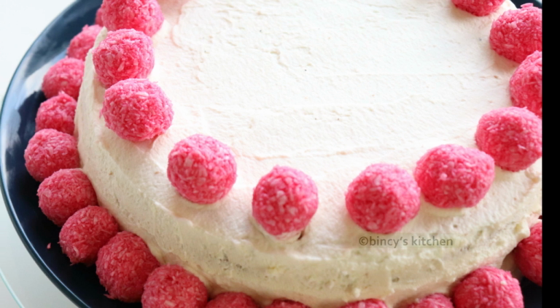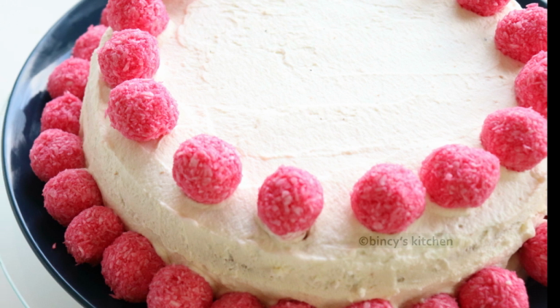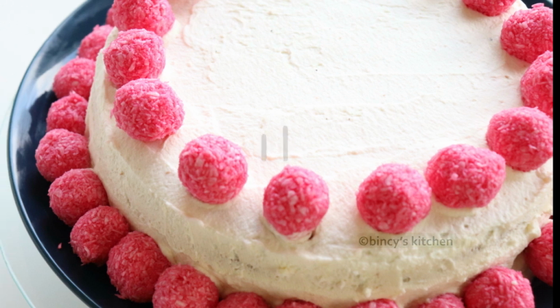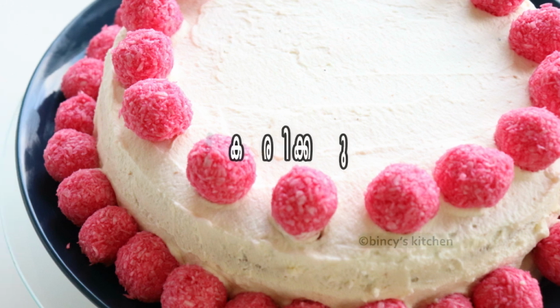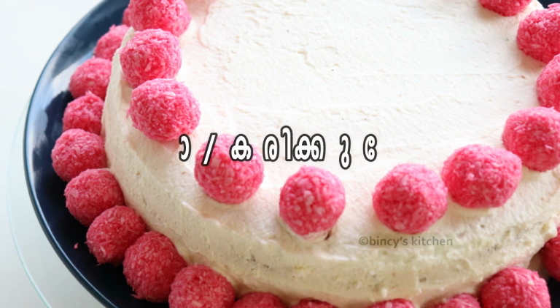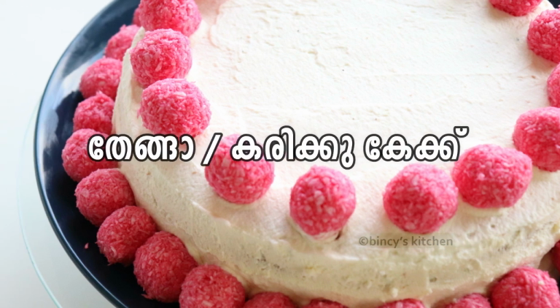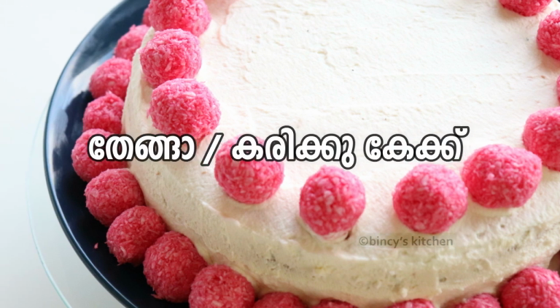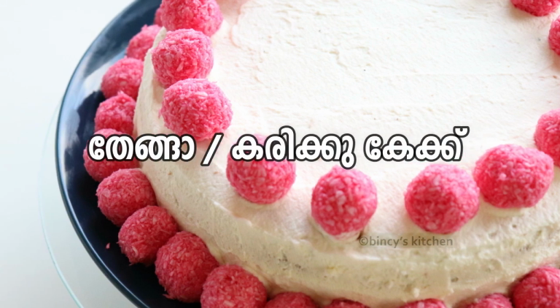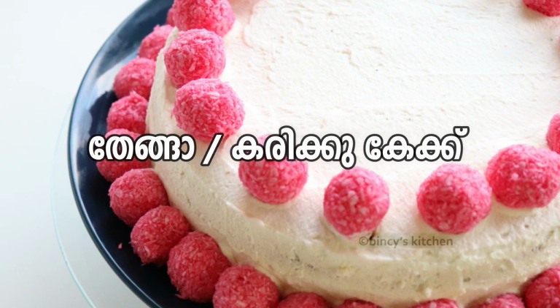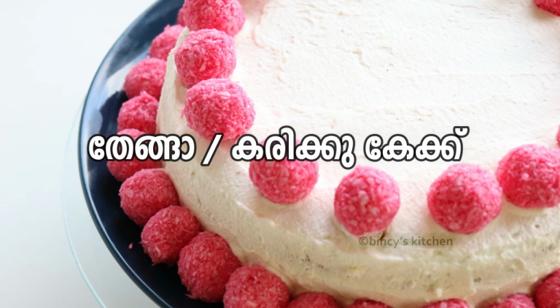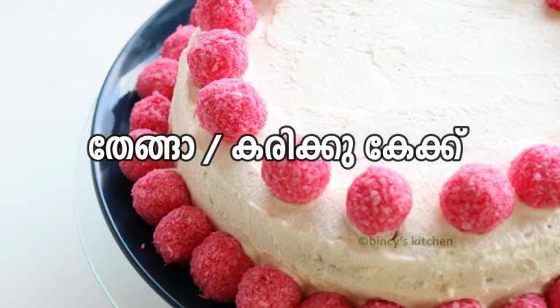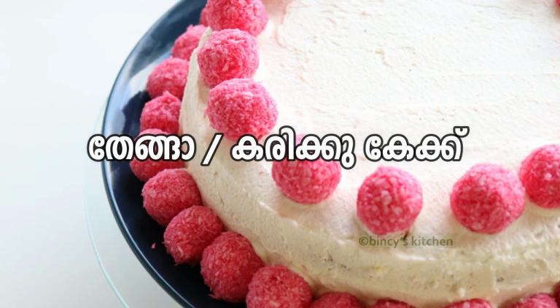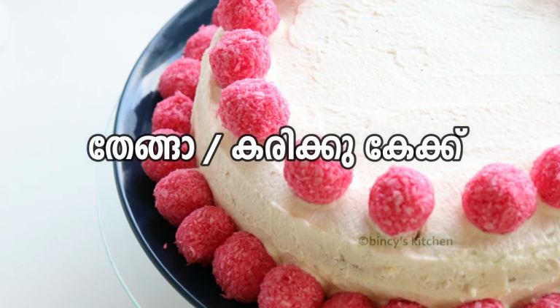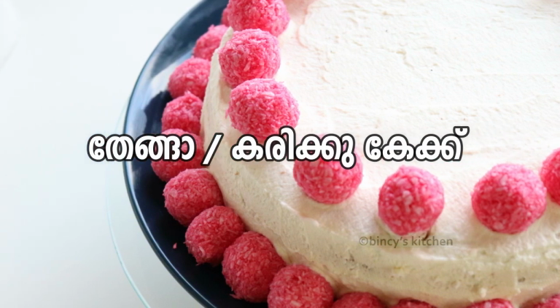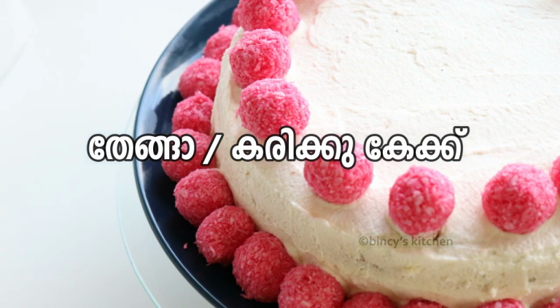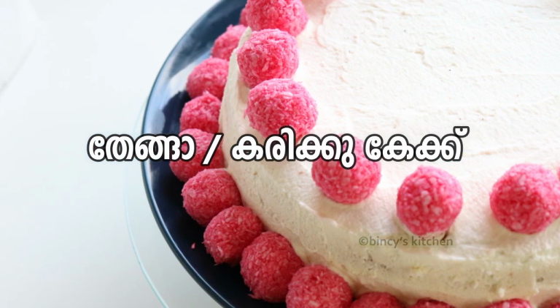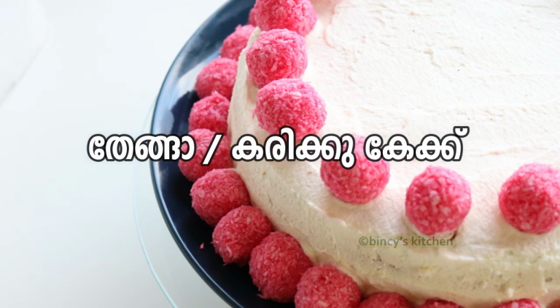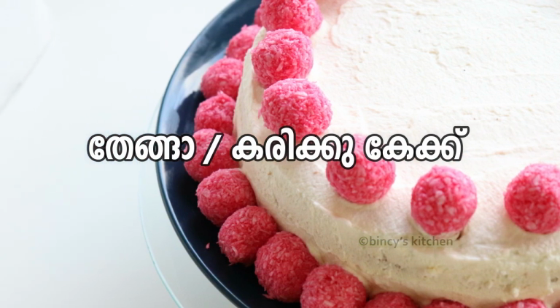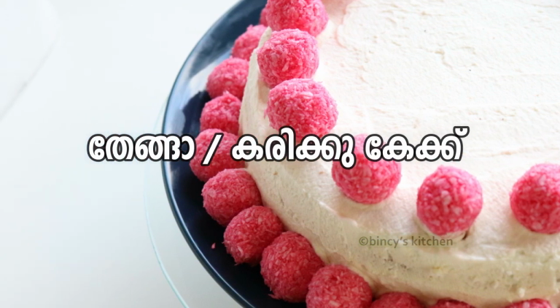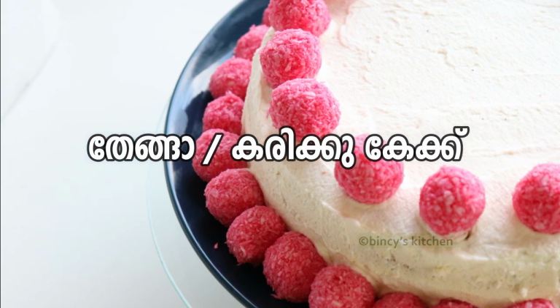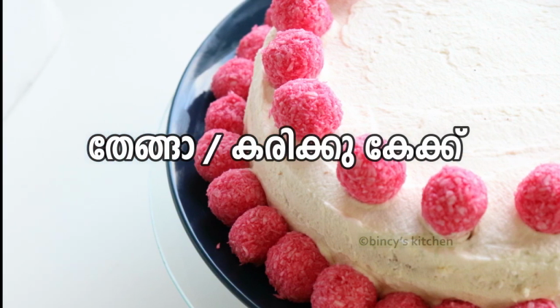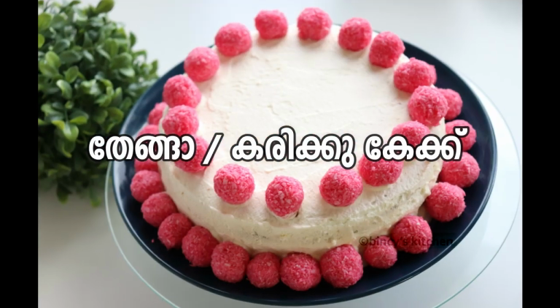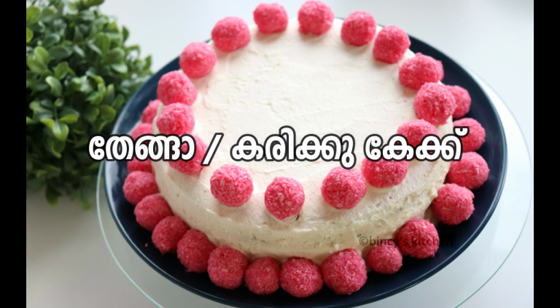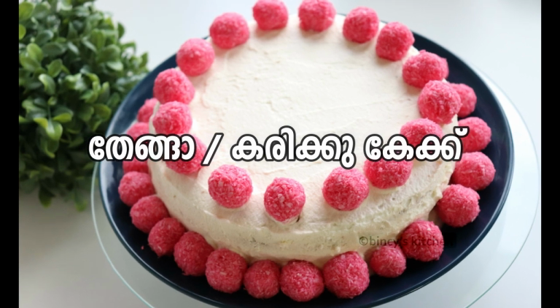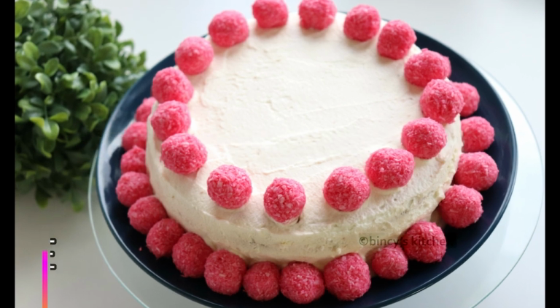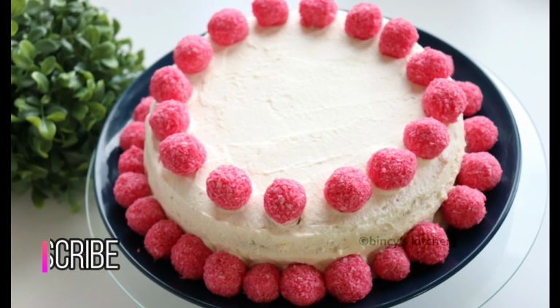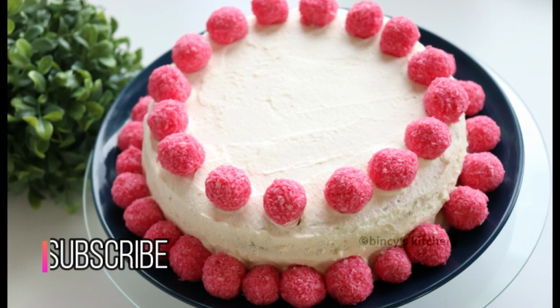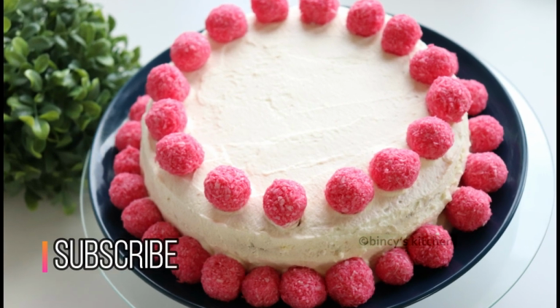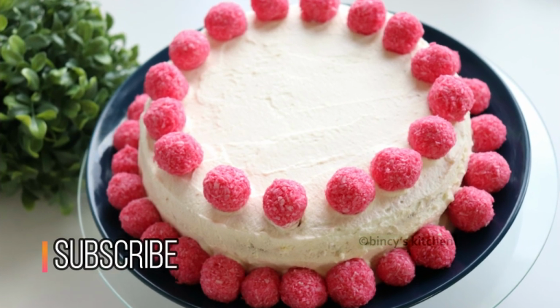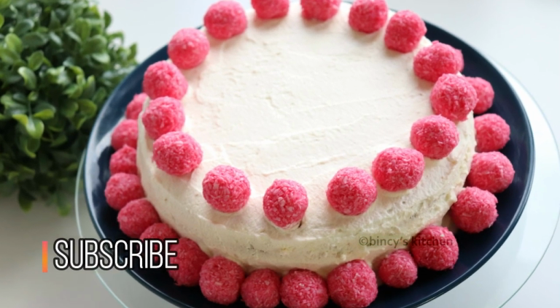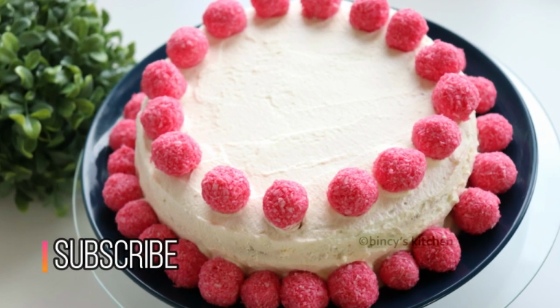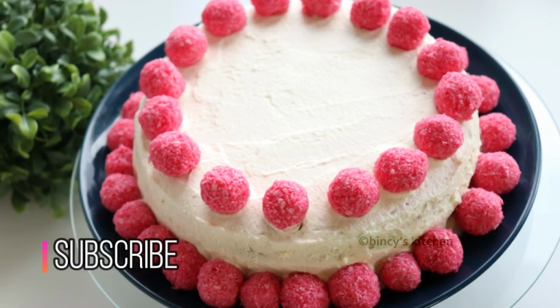Hello everyone, welcome to Tender Coconut Cake. I'm going to try this with Tender Coconut Cake.